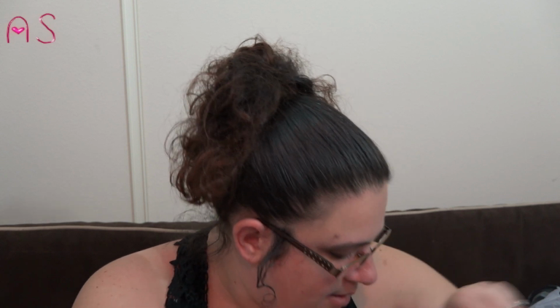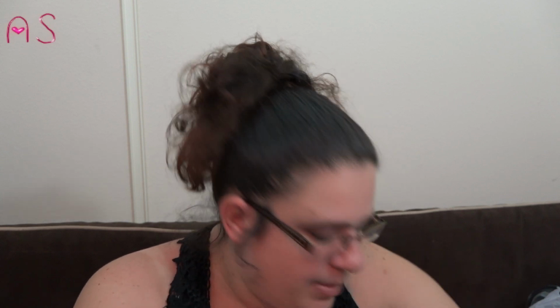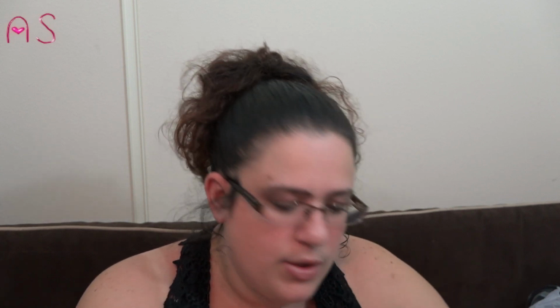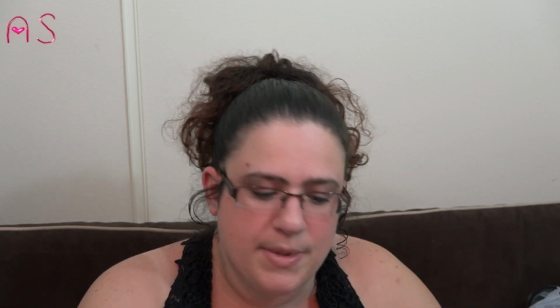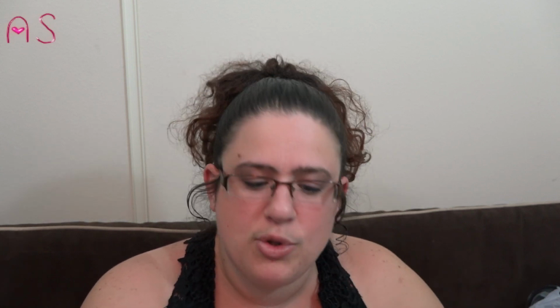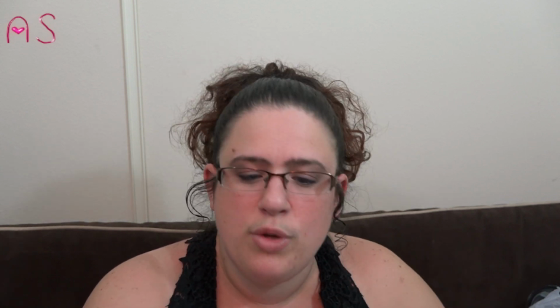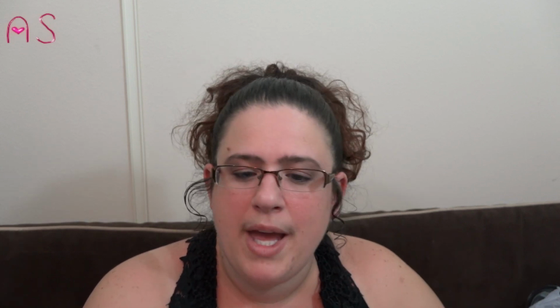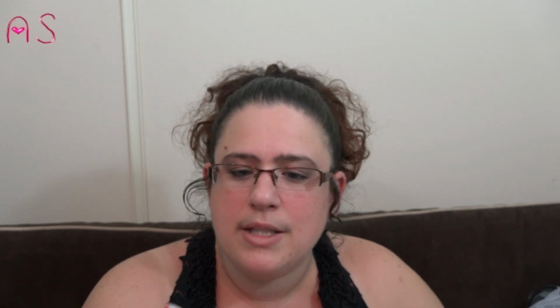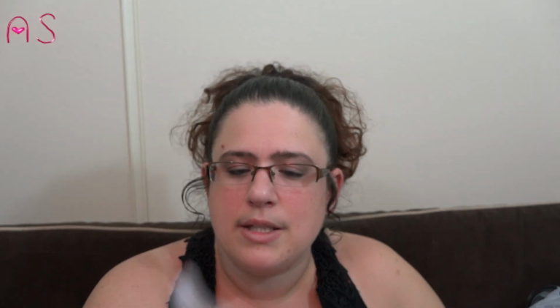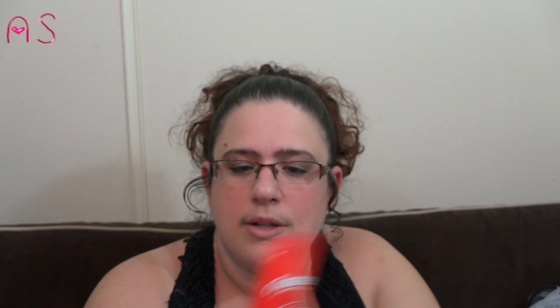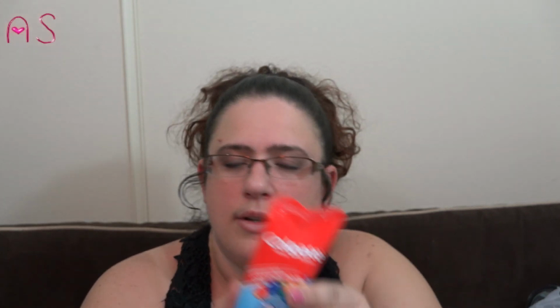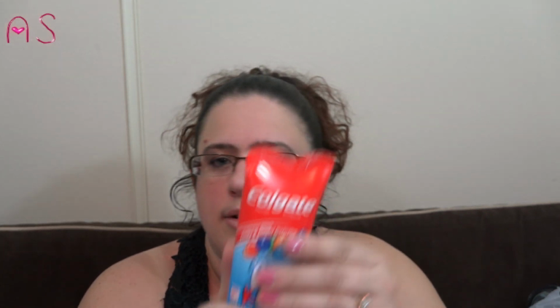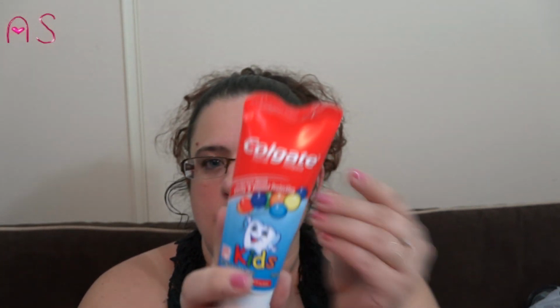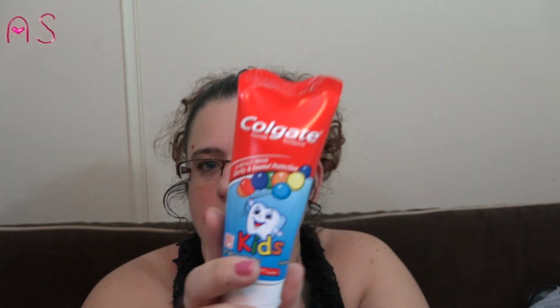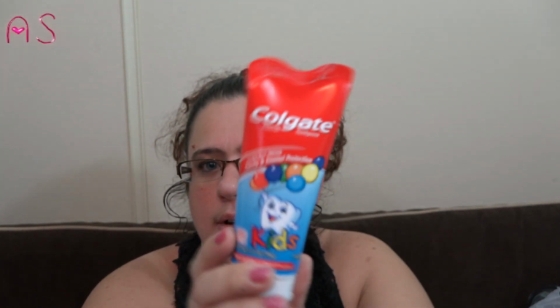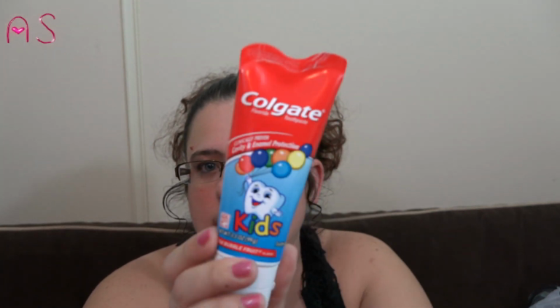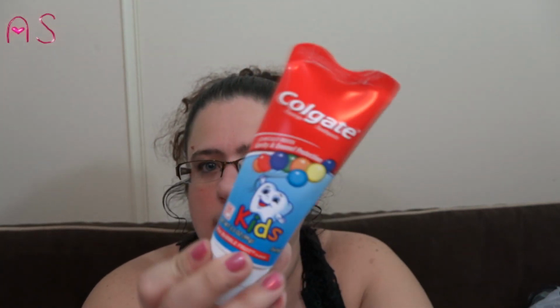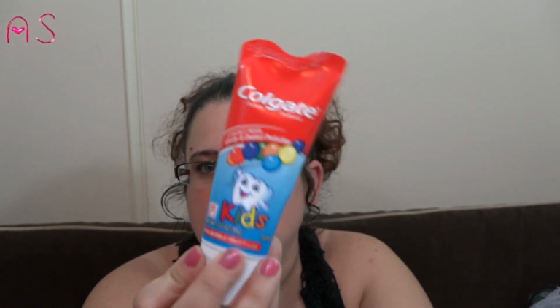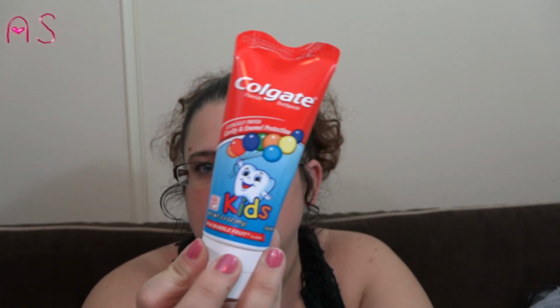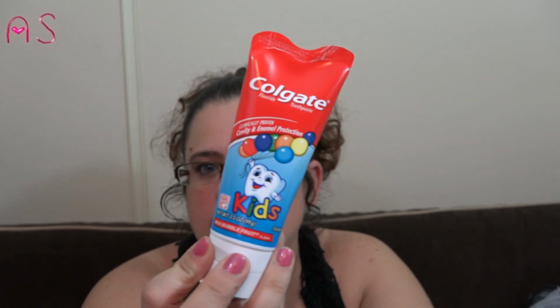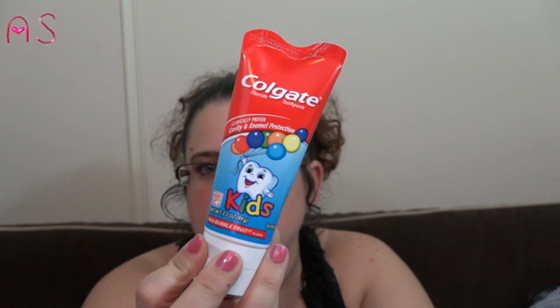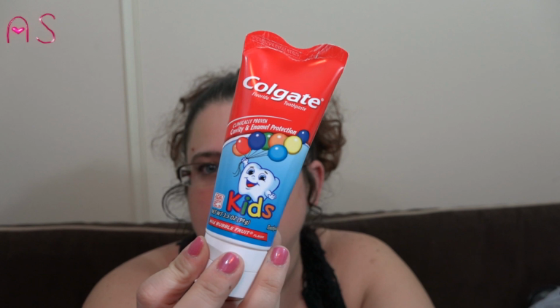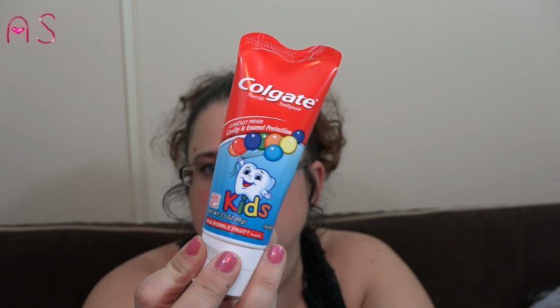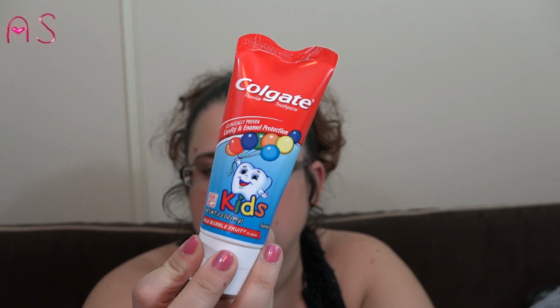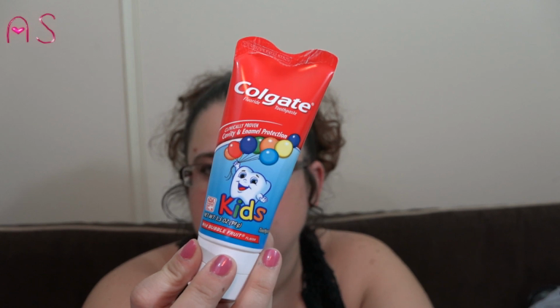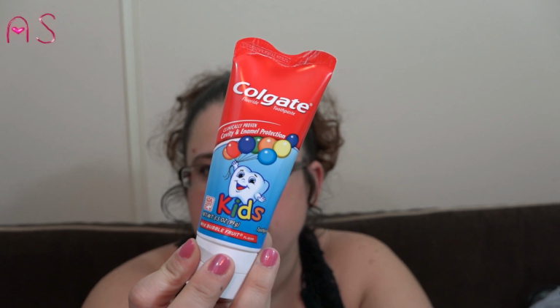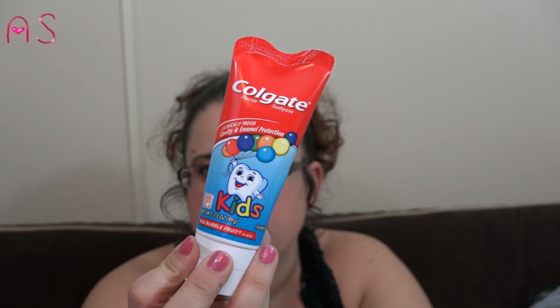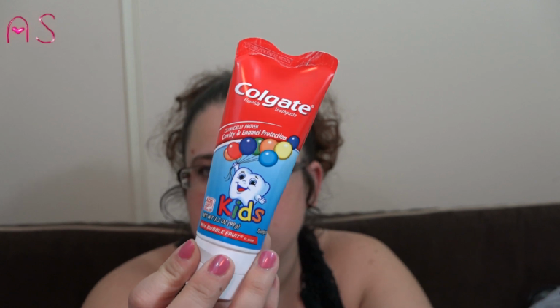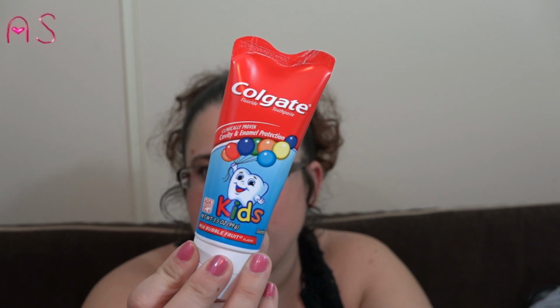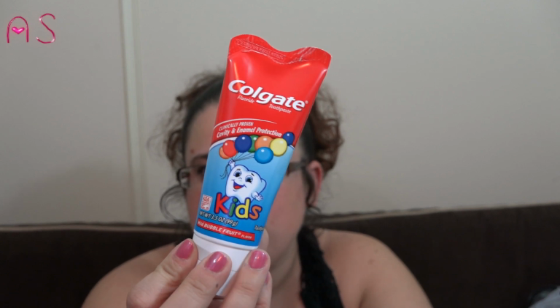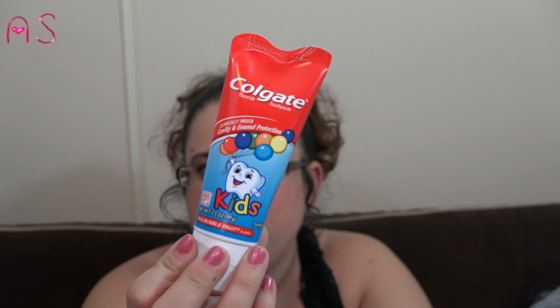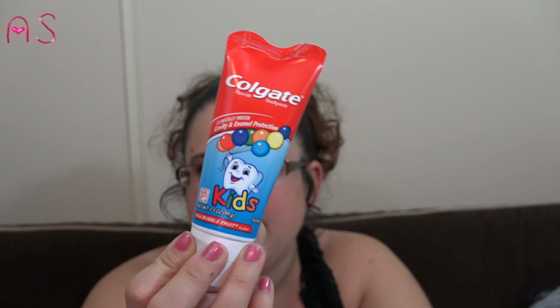I picked up some toothpaste — actually some more toothpaste.